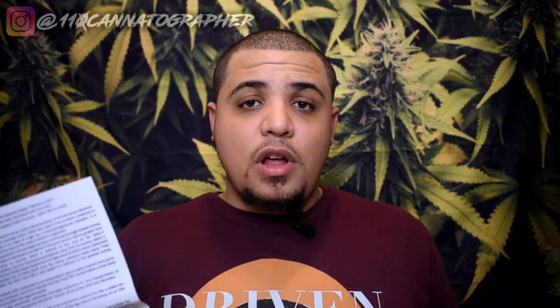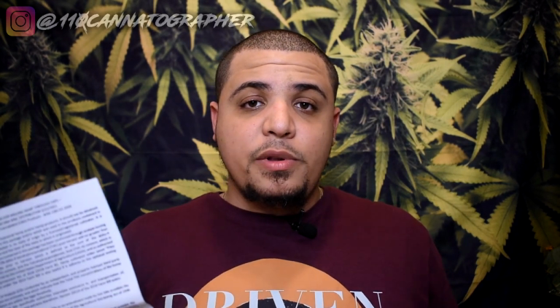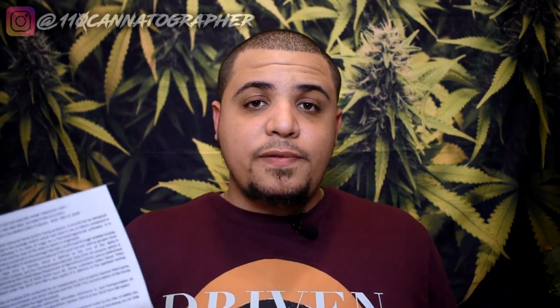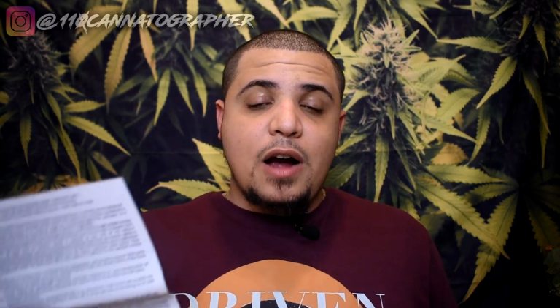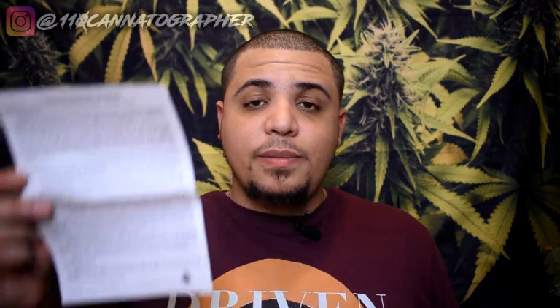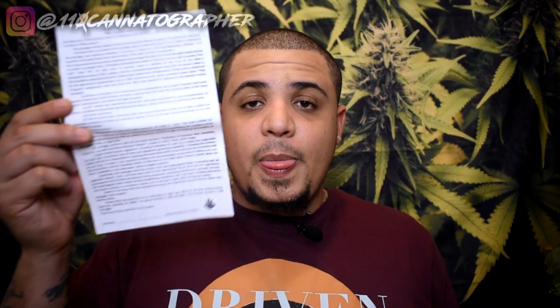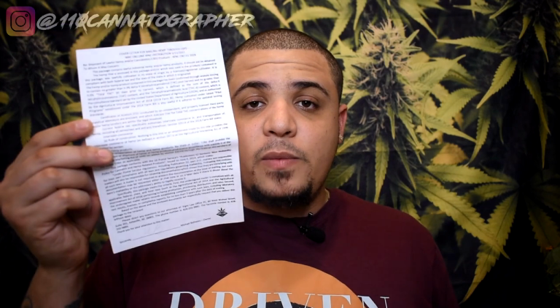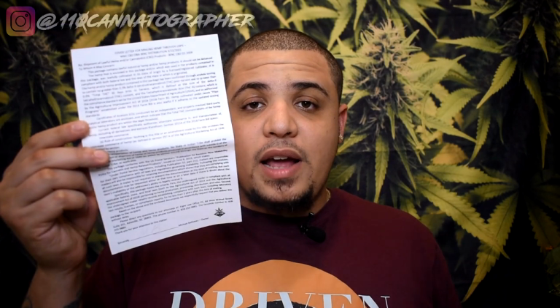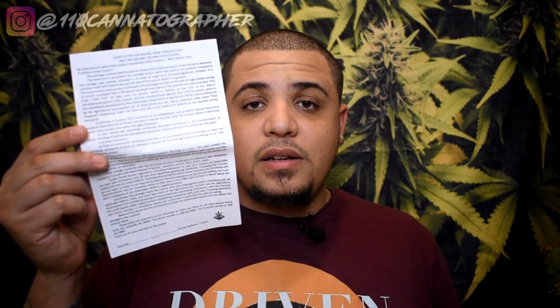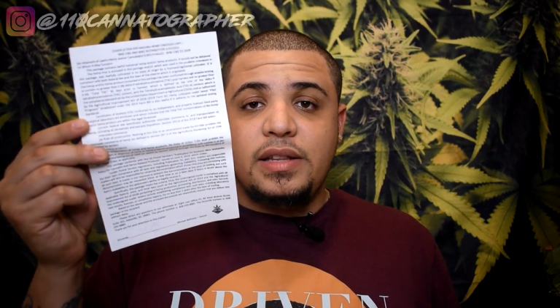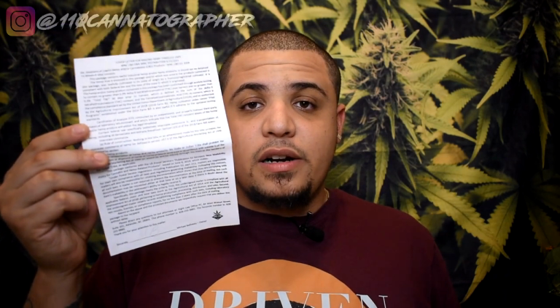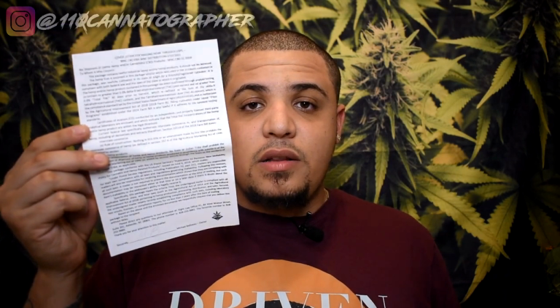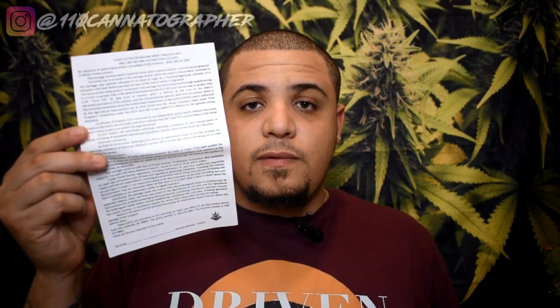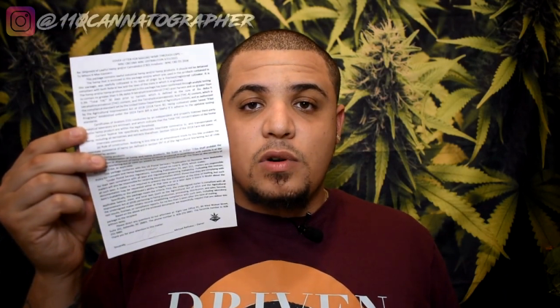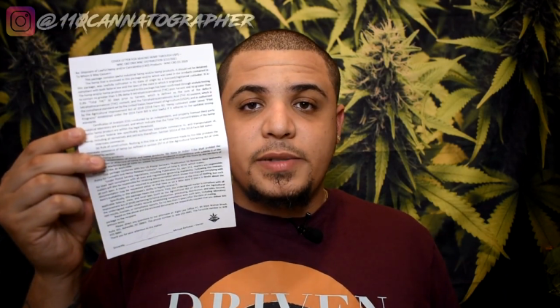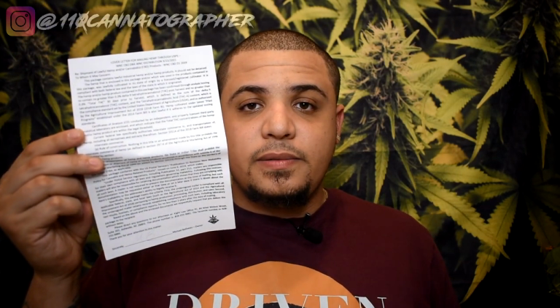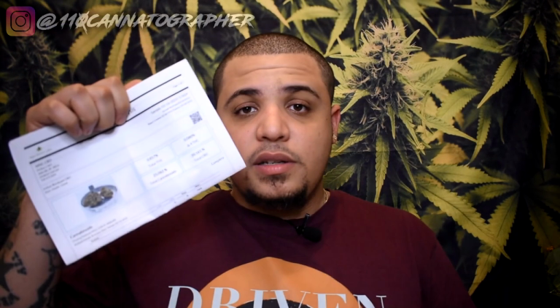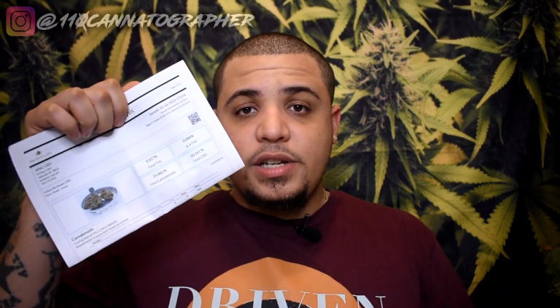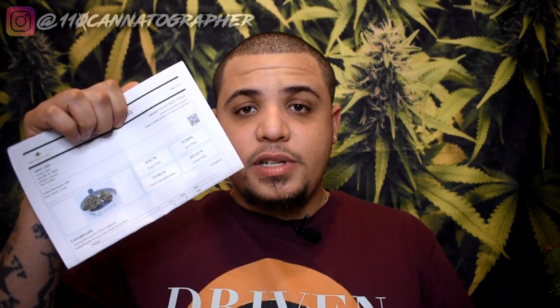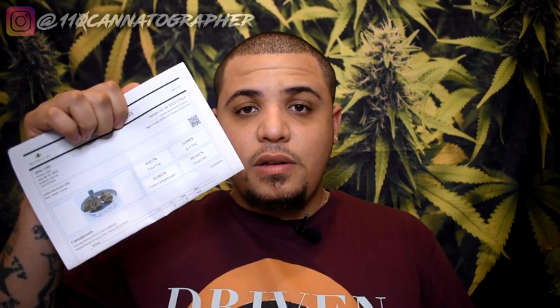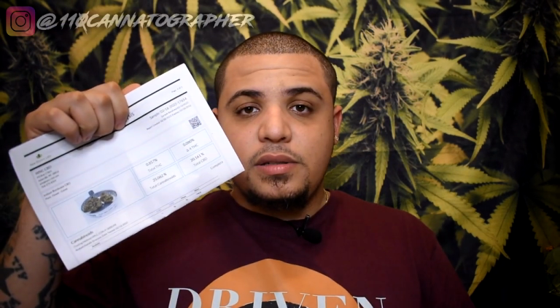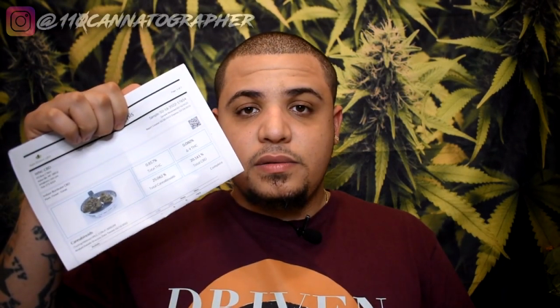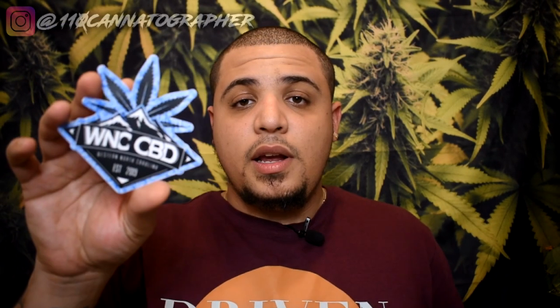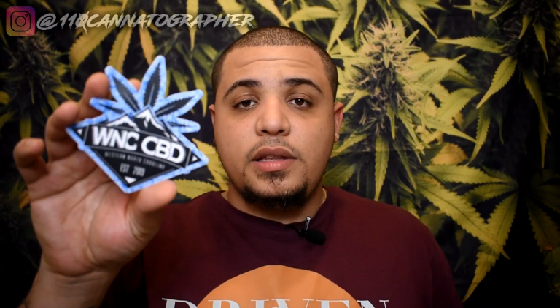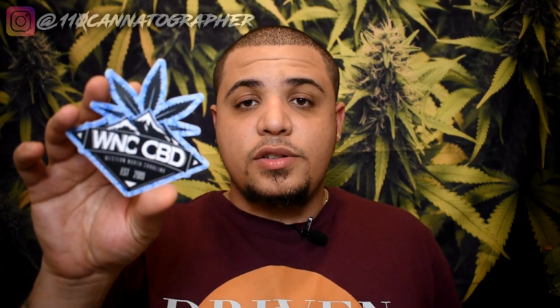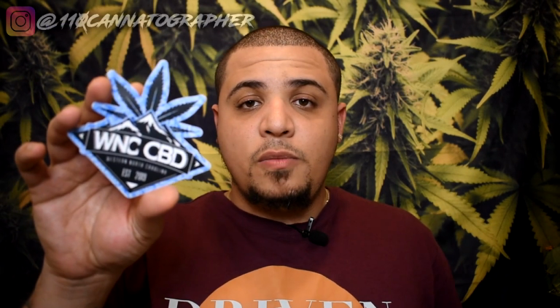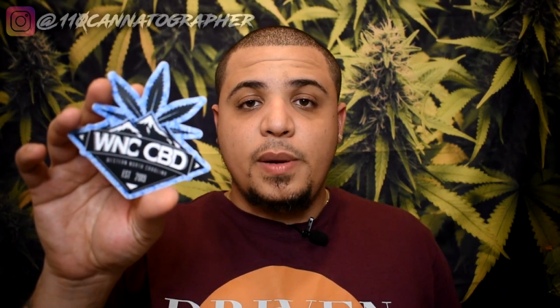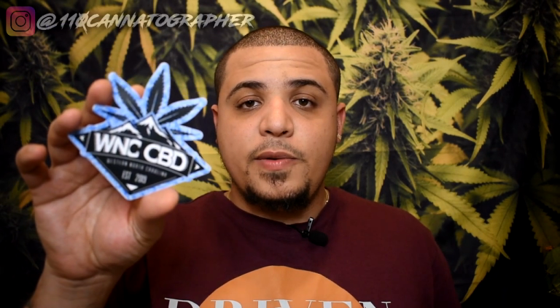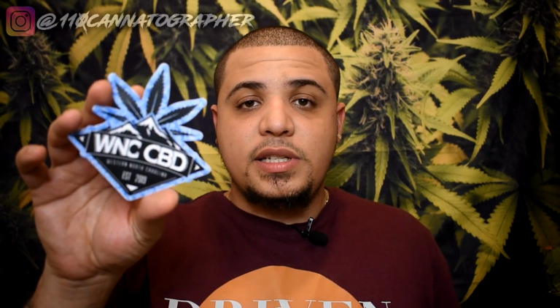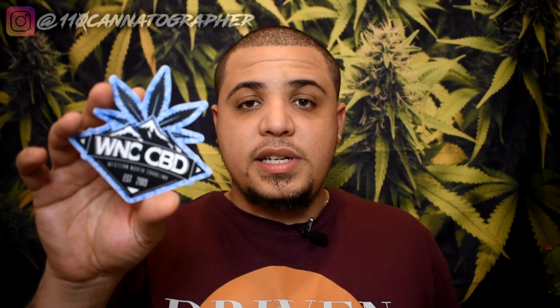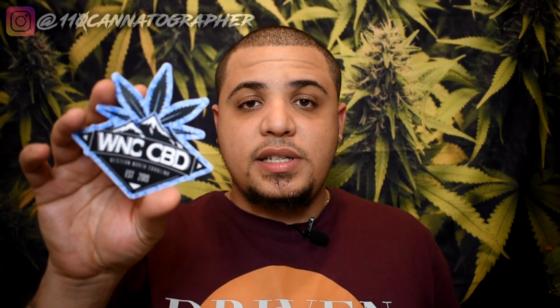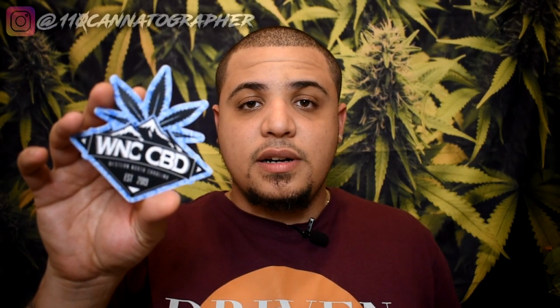Along with the flower, we got a letter to law enforcement, test results, and this dope WNC sticker.